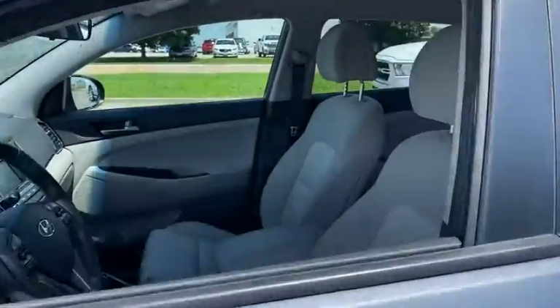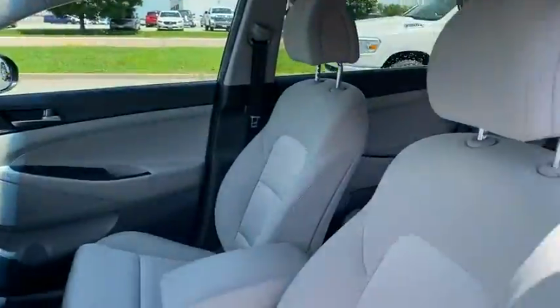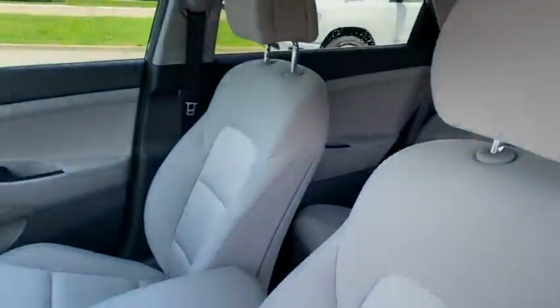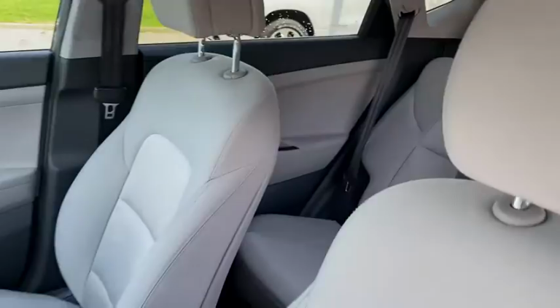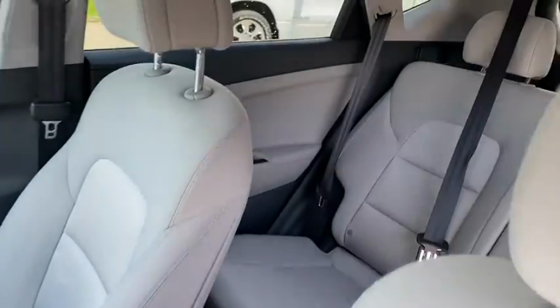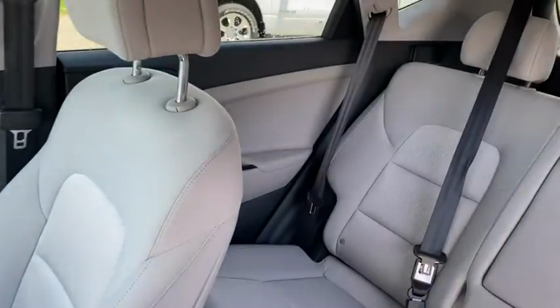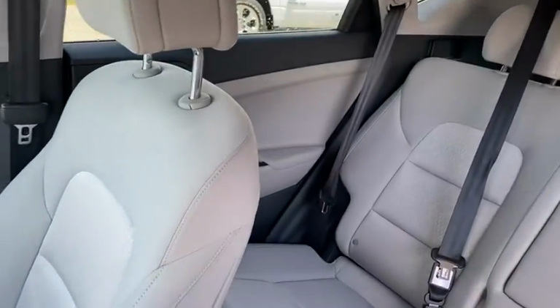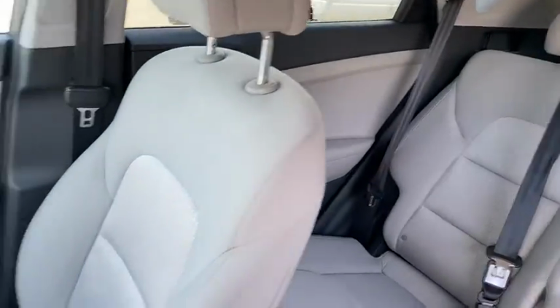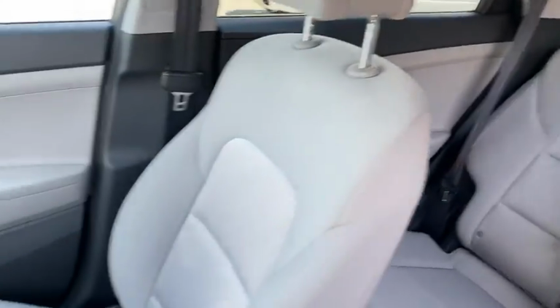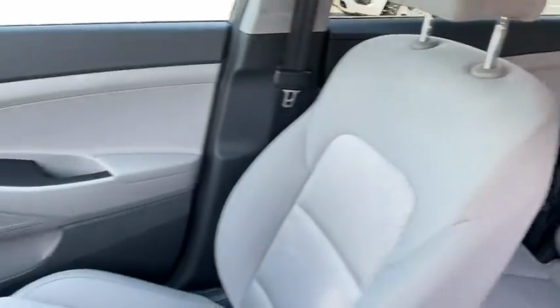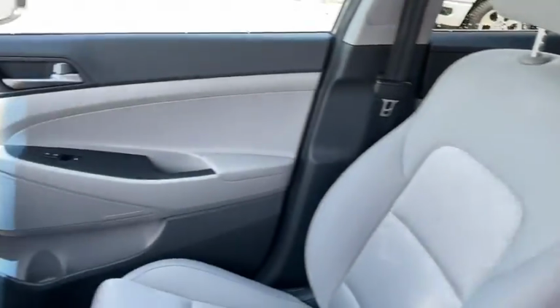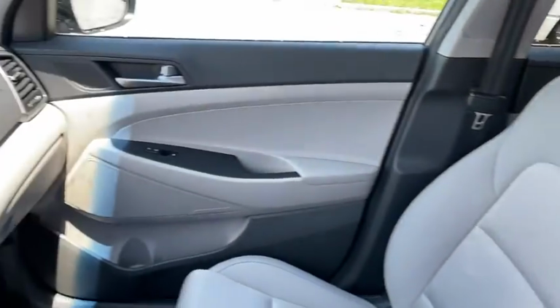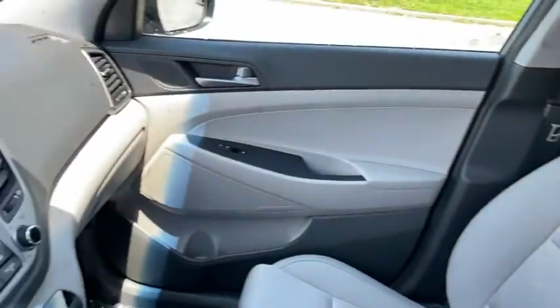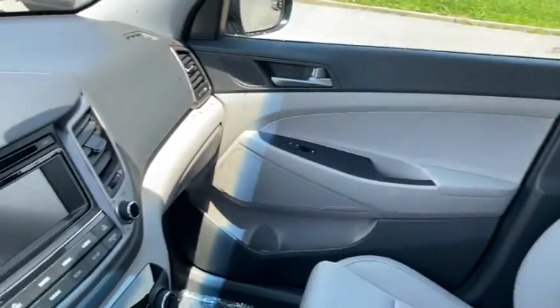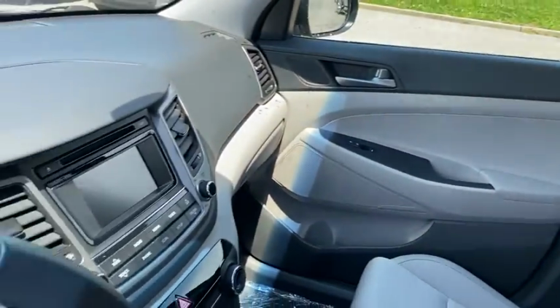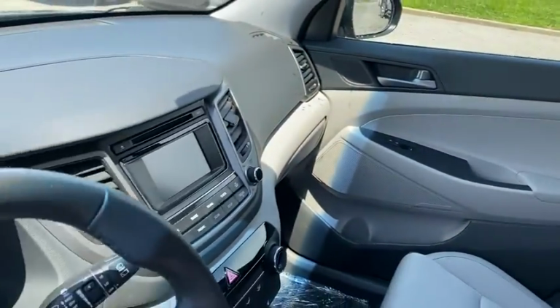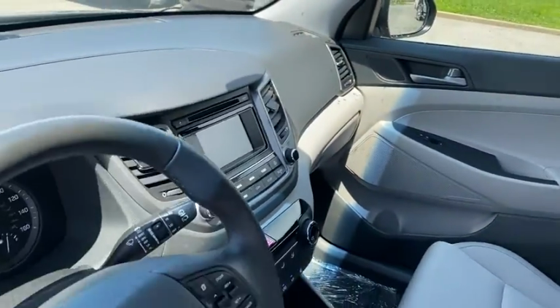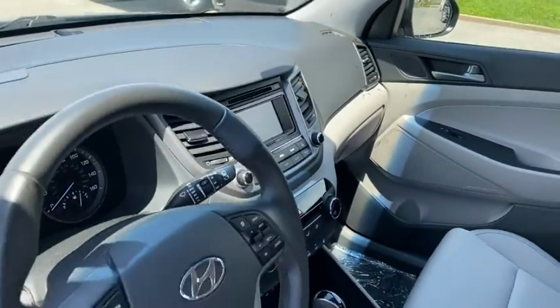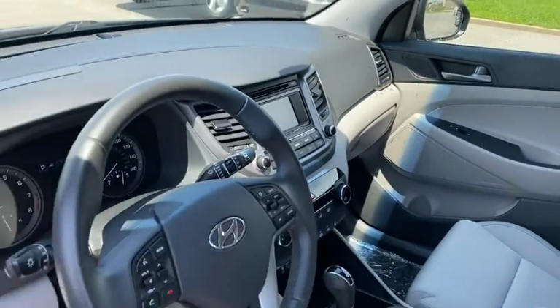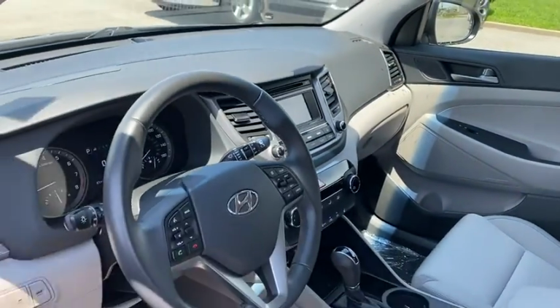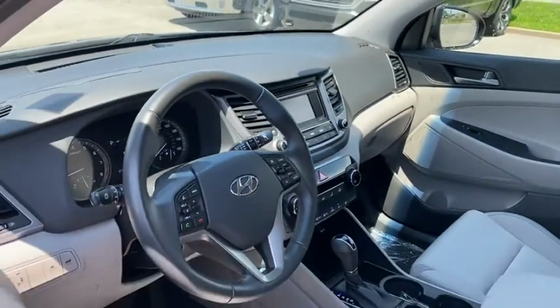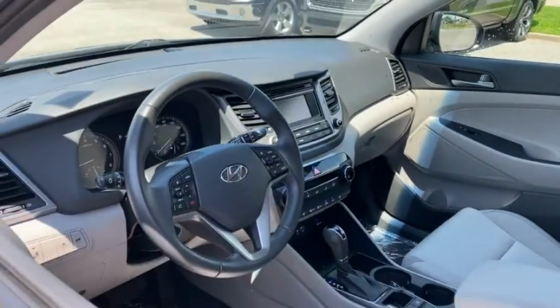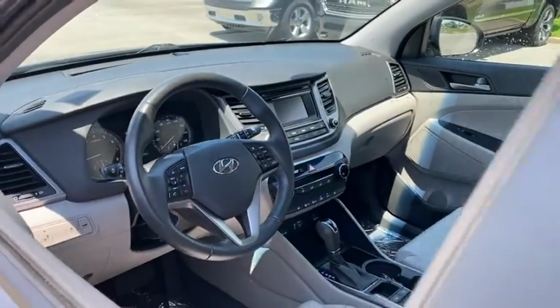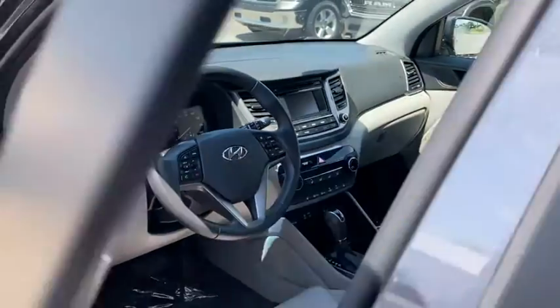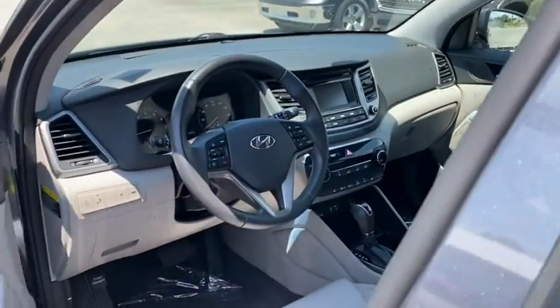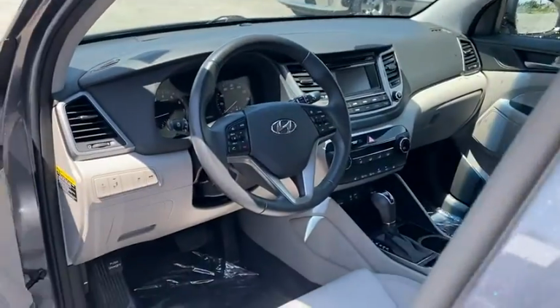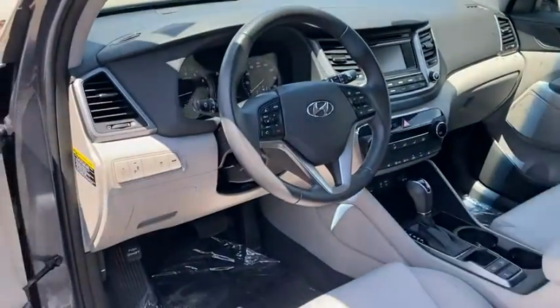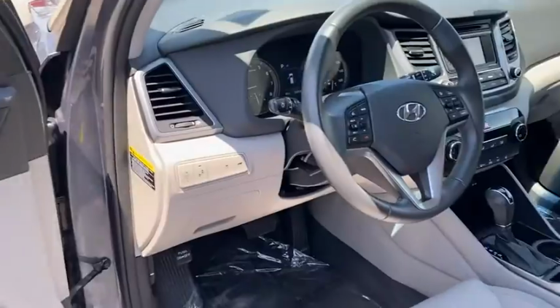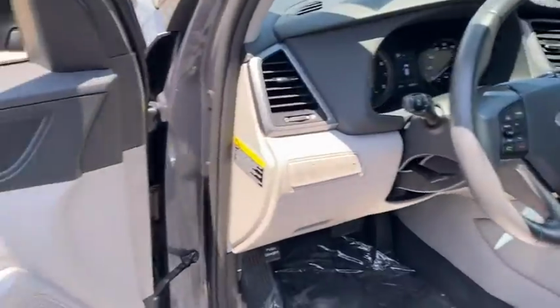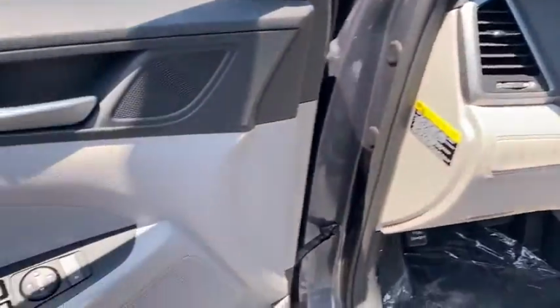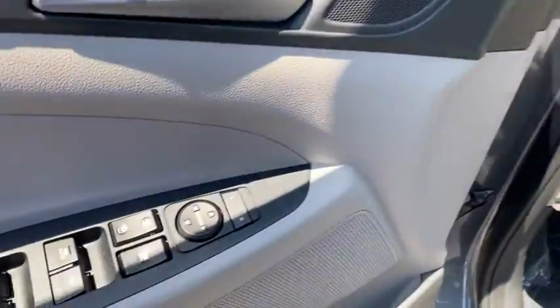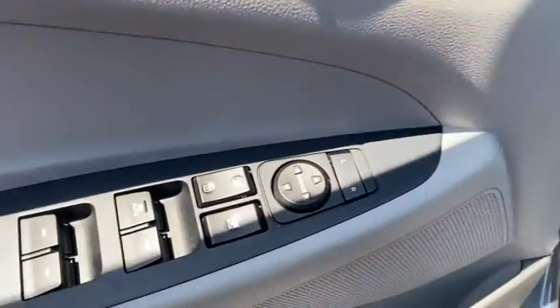With its spacious interior, small never felt so big. This vehicle has less than 55,000 miles.